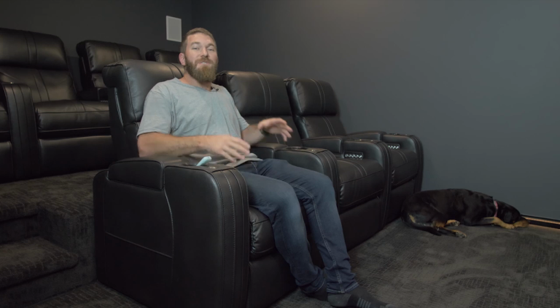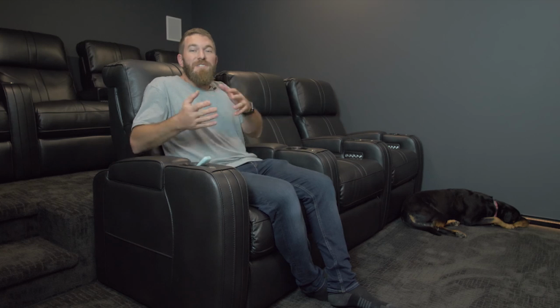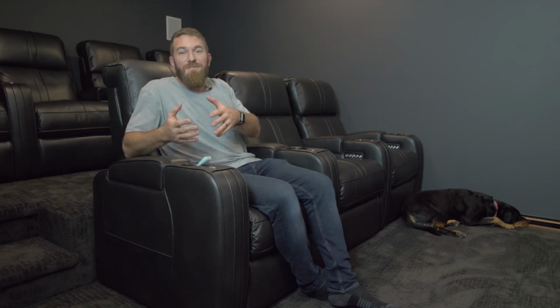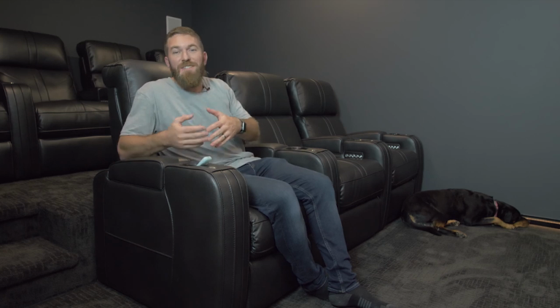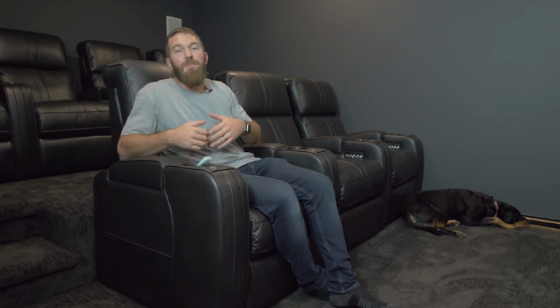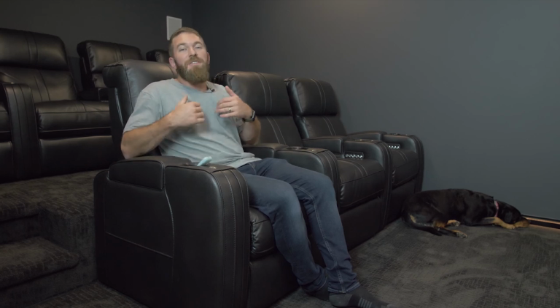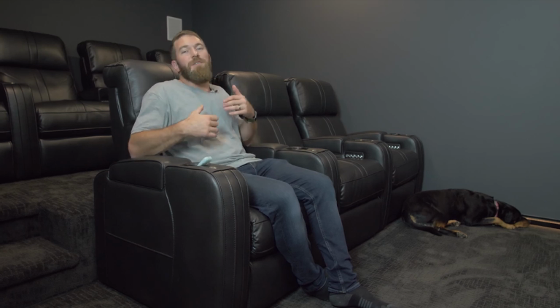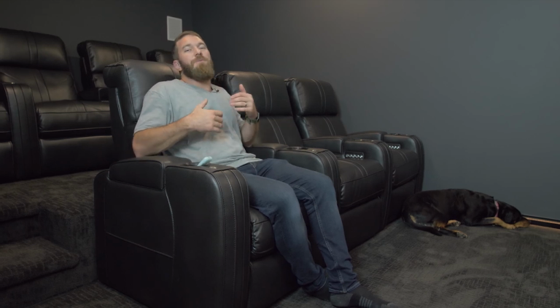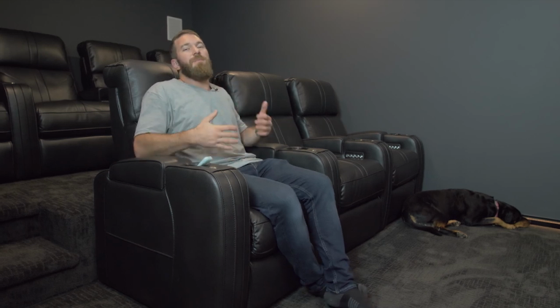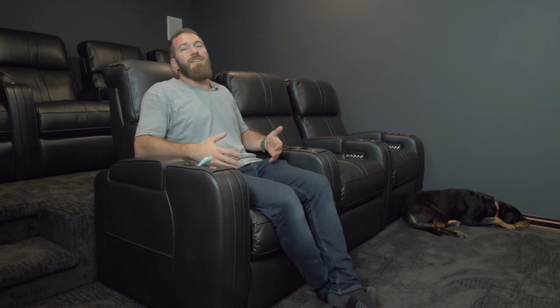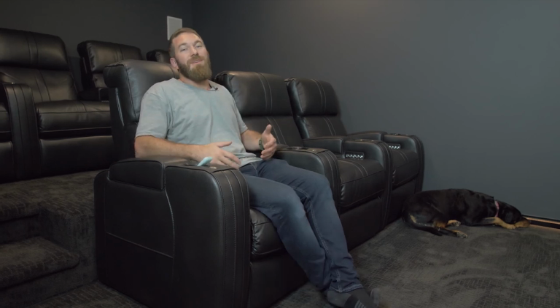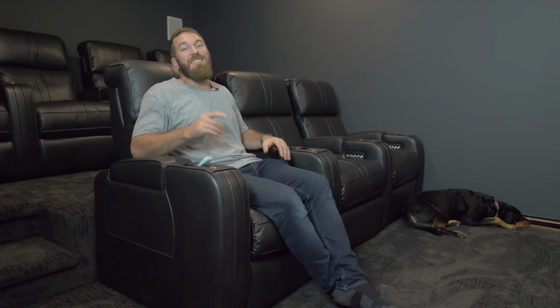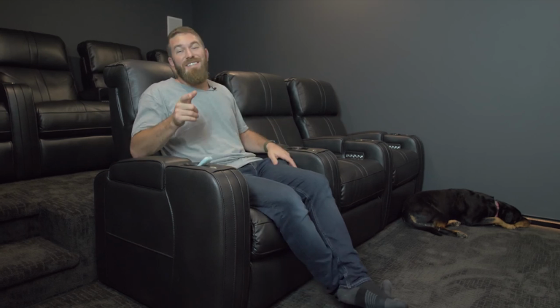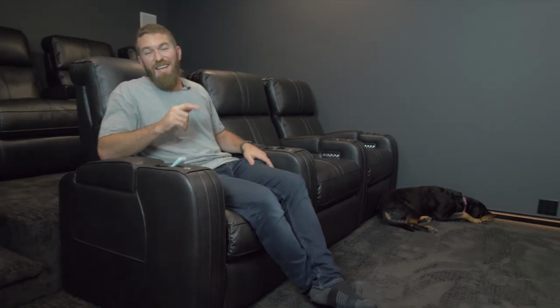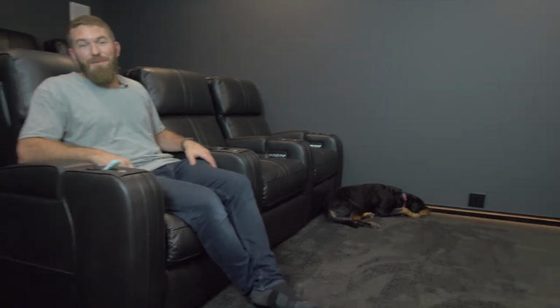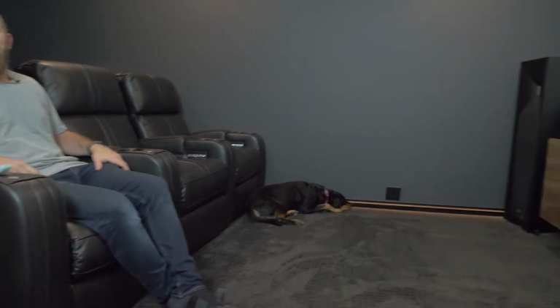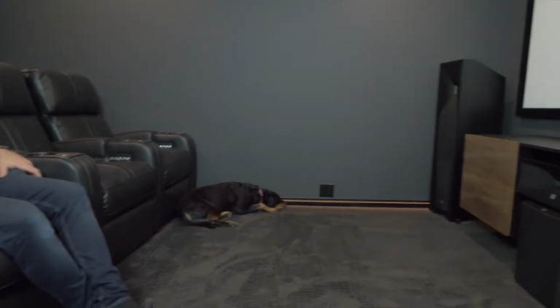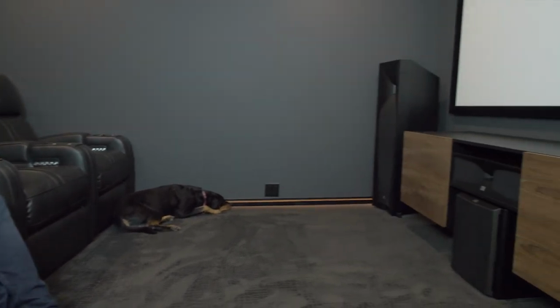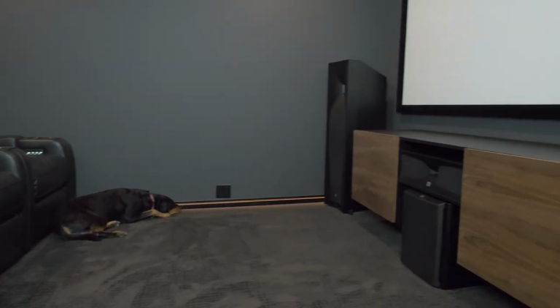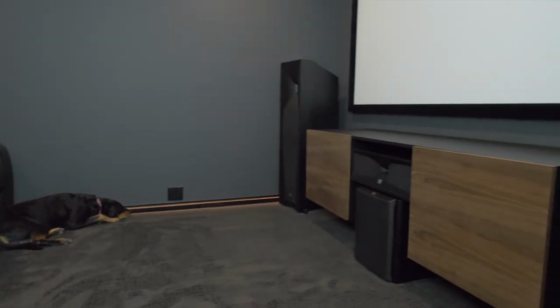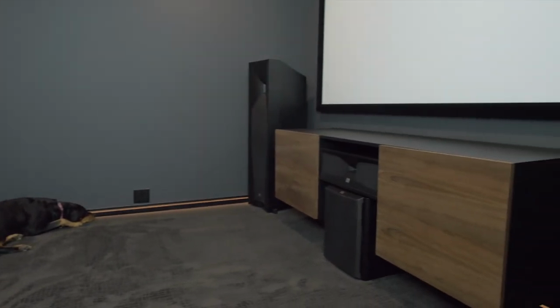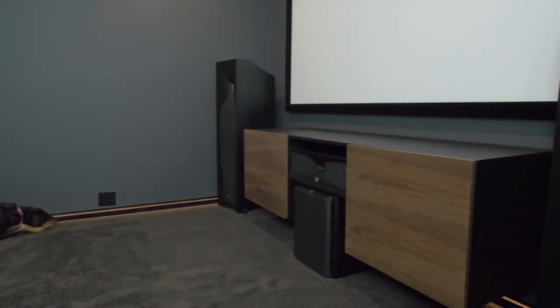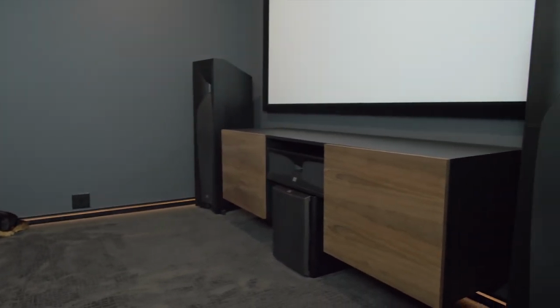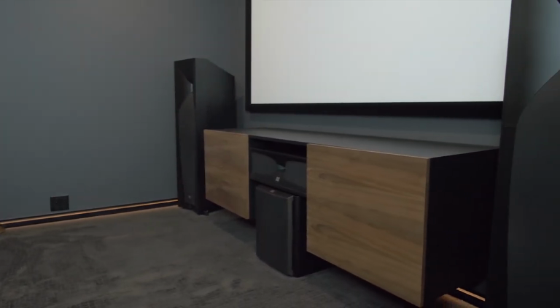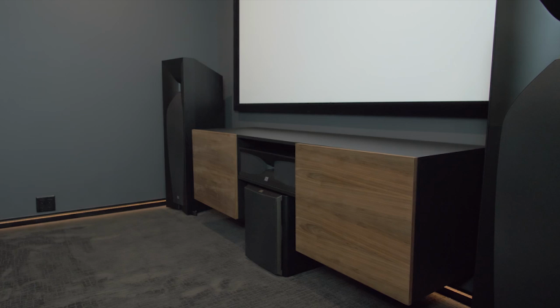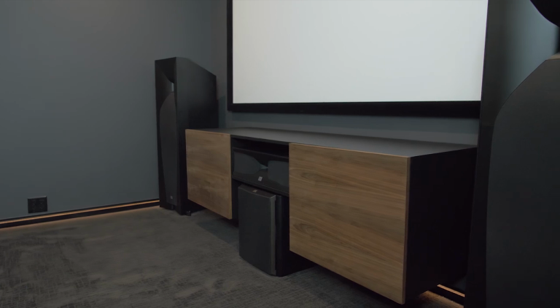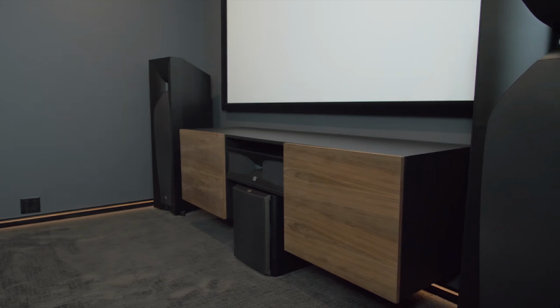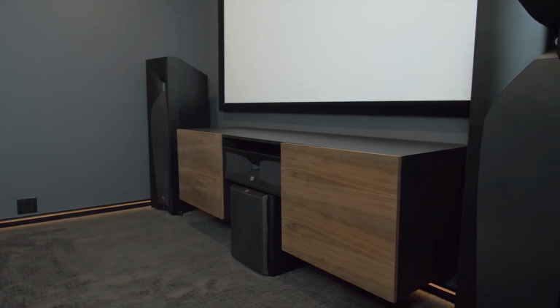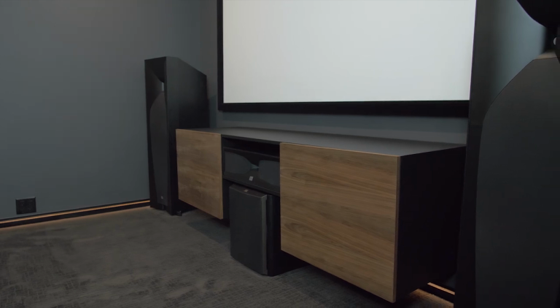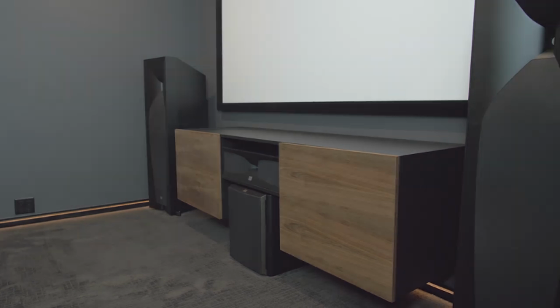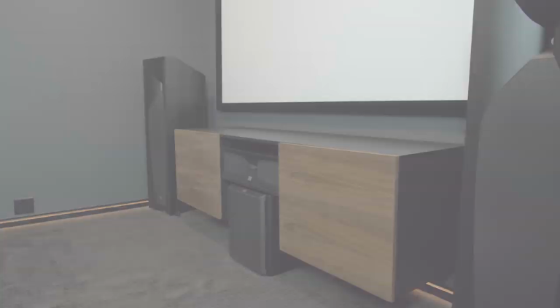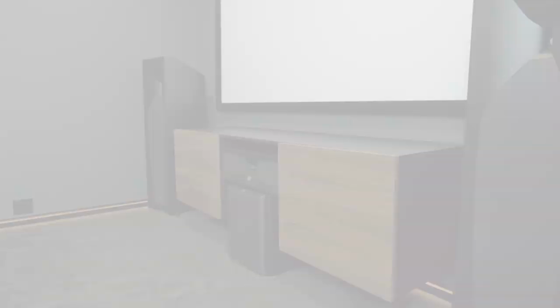We just finished up our theater room in the basement, and today I'm going to be showing you how we built this floating media console for it.